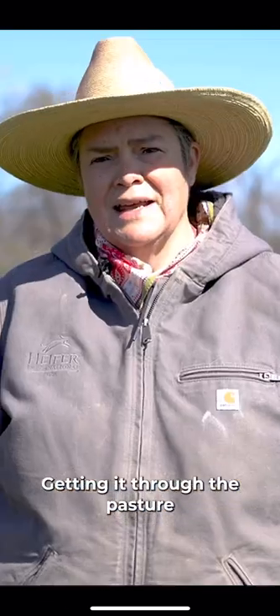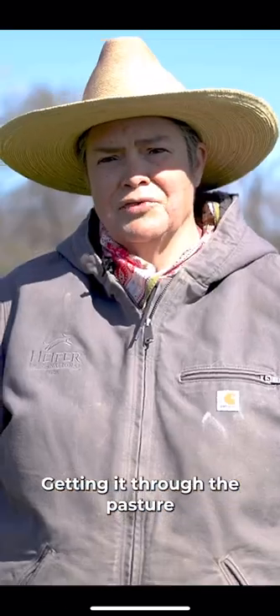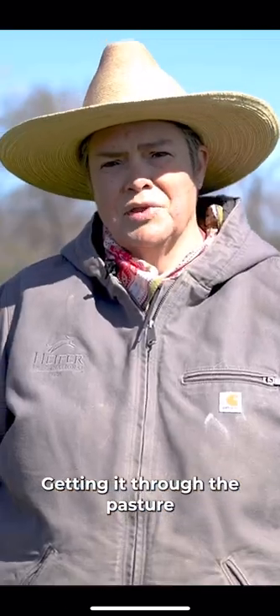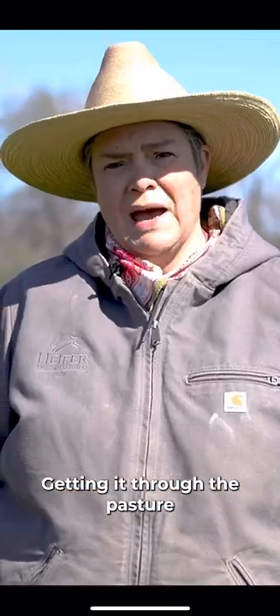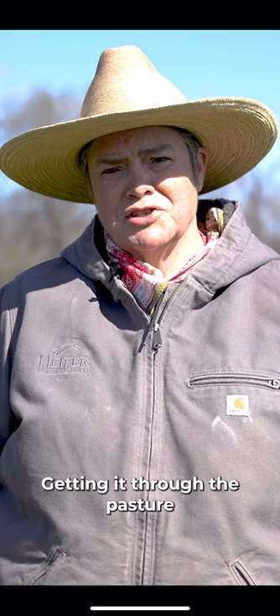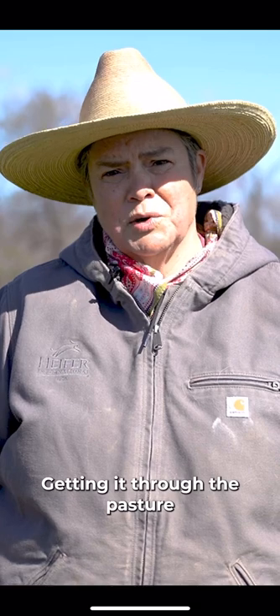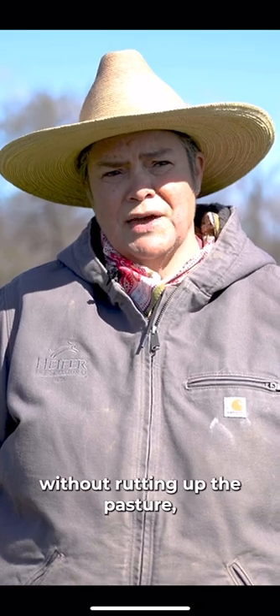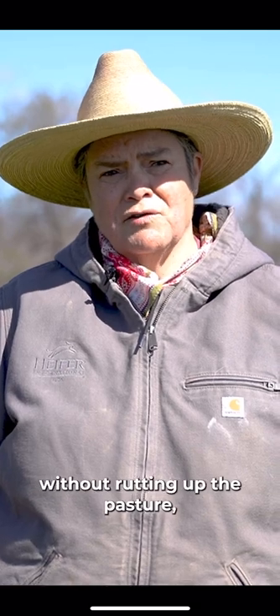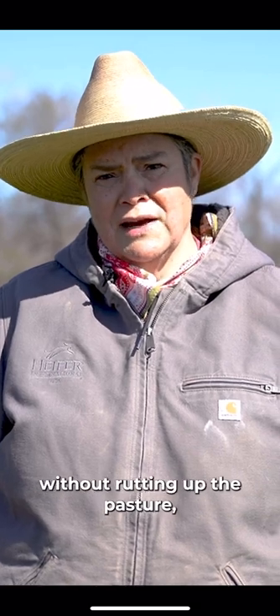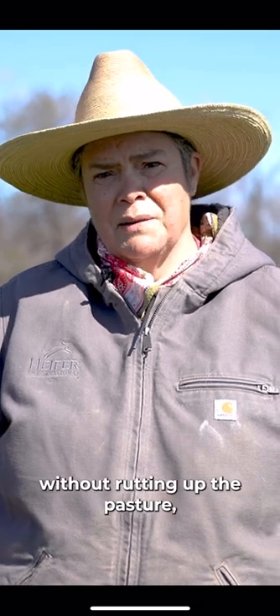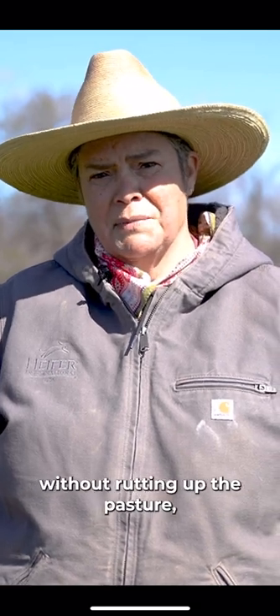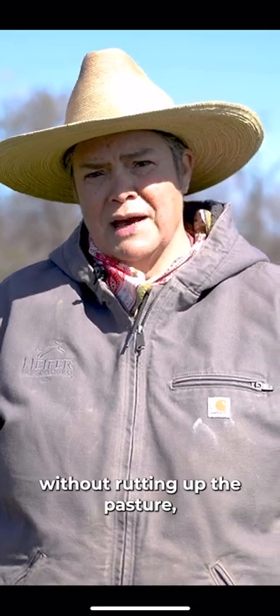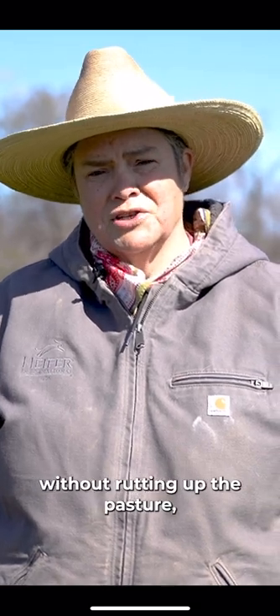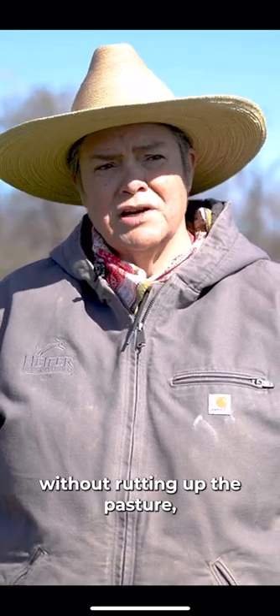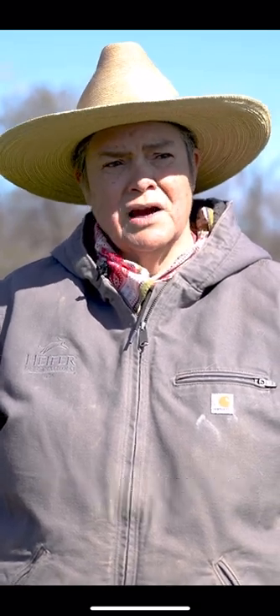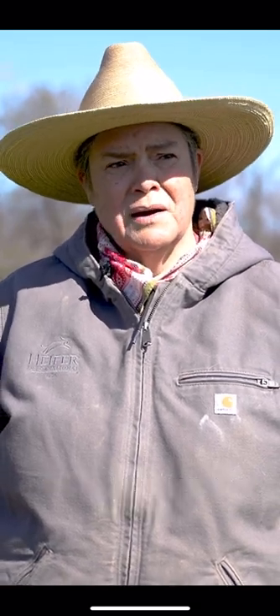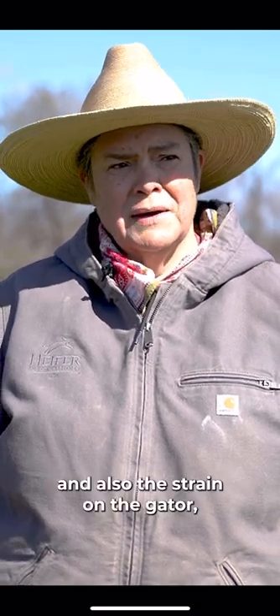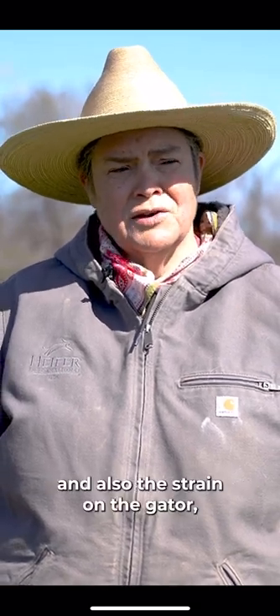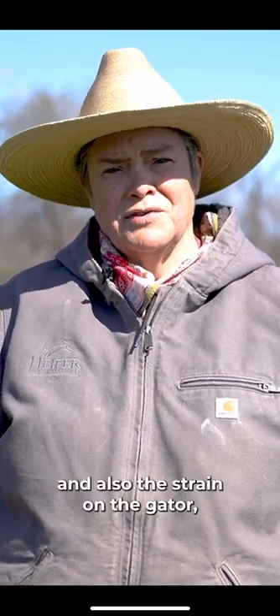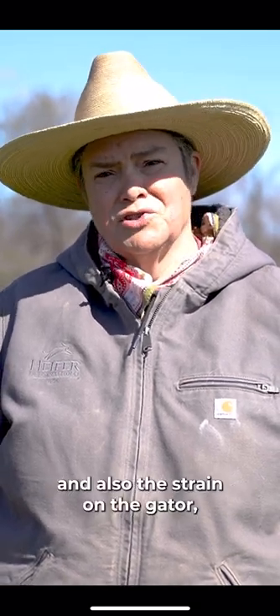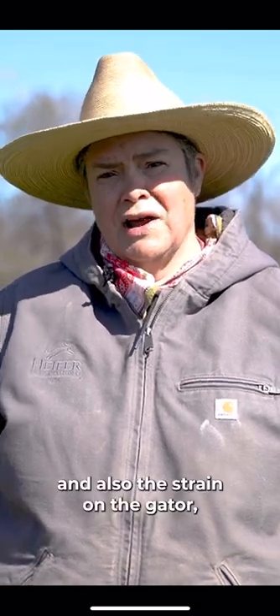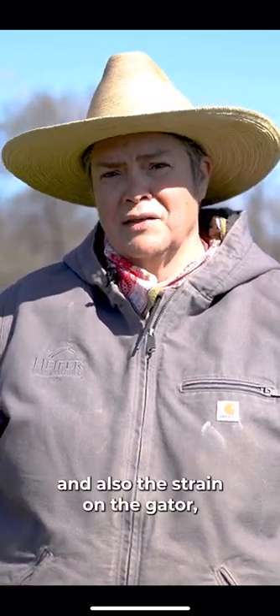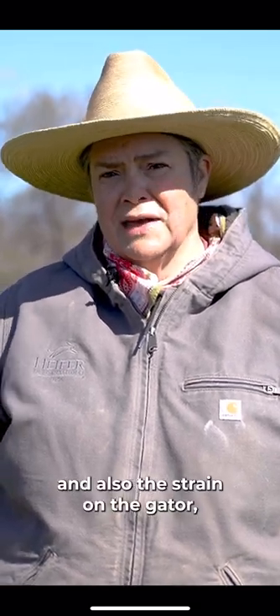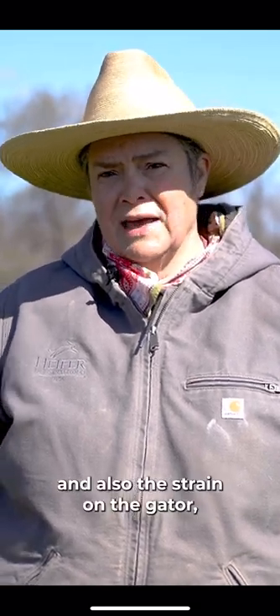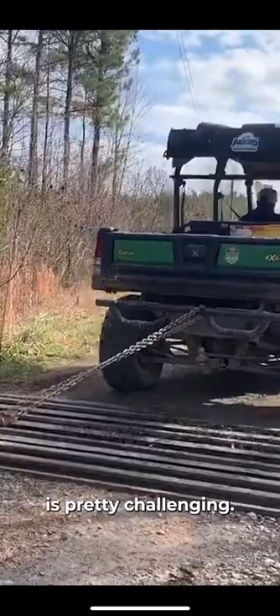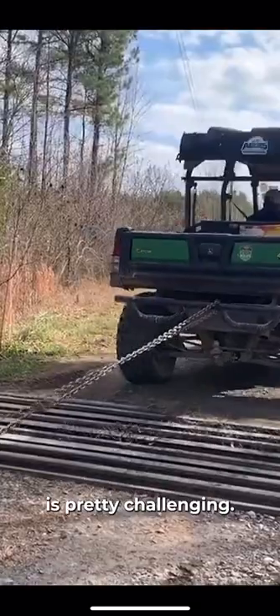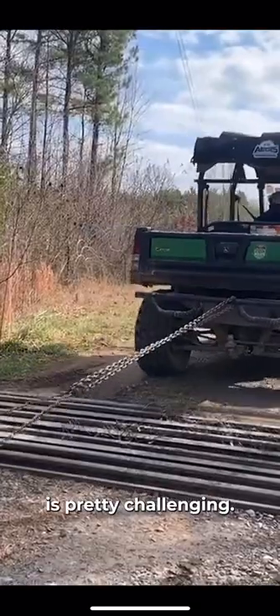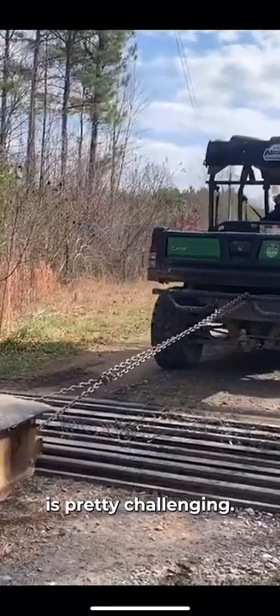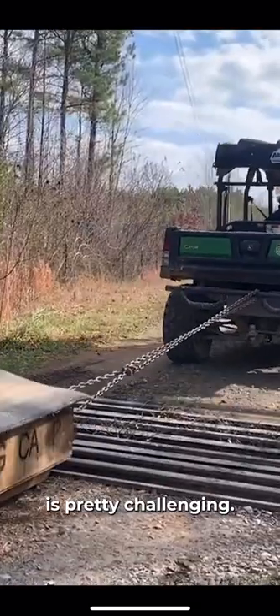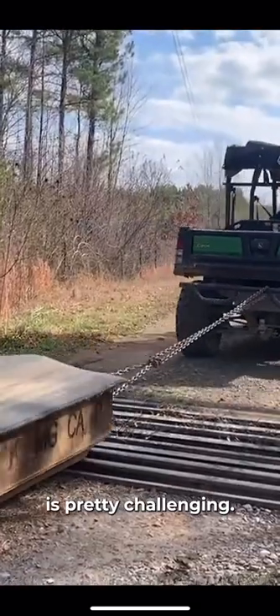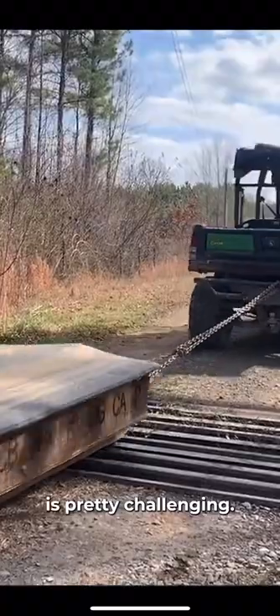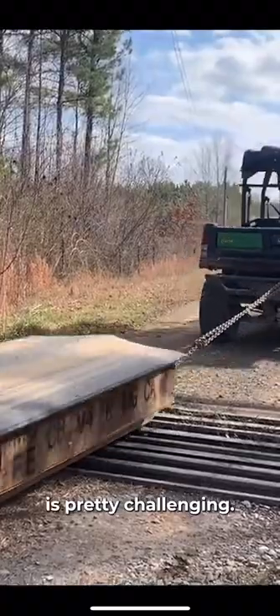Getting it through the pasture without rutting up the pasture, and also the strain on the gator, is pretty challenging.